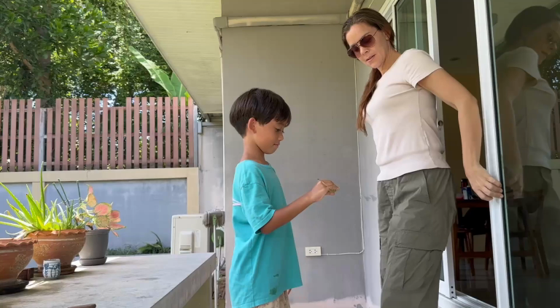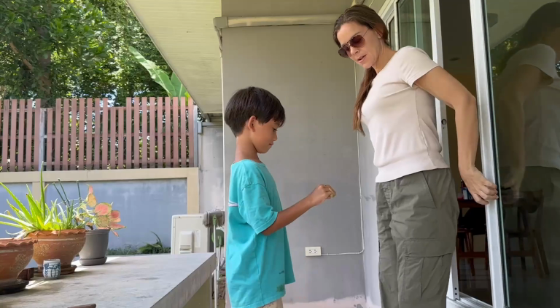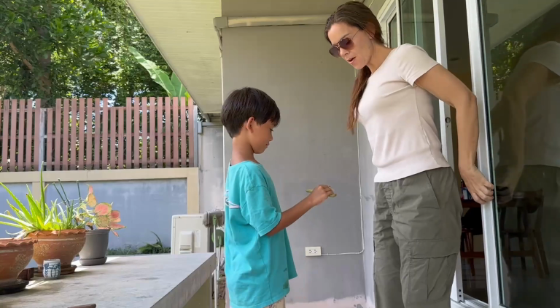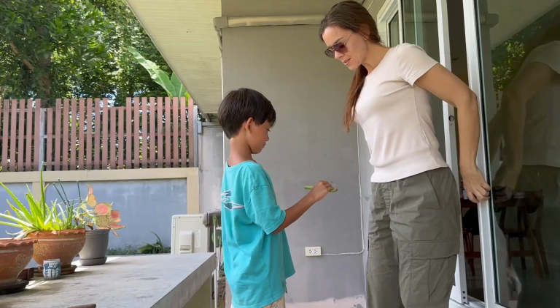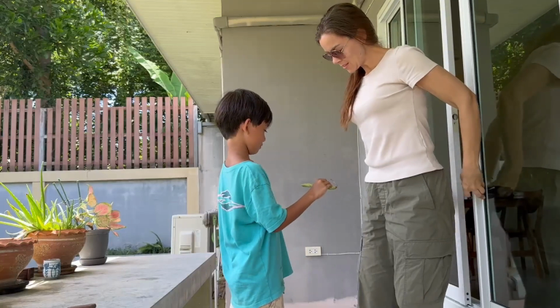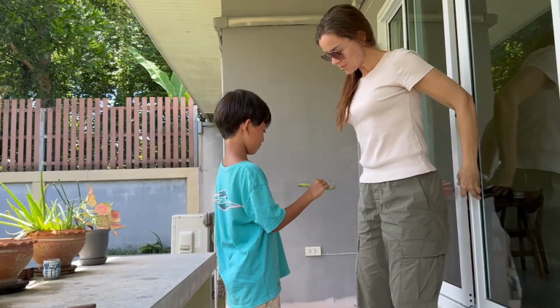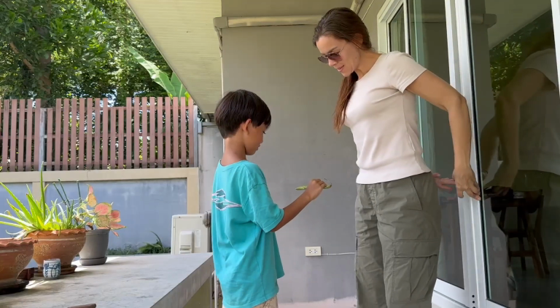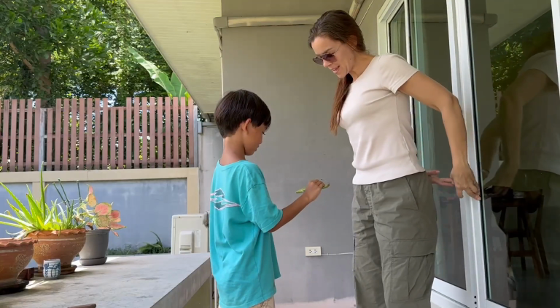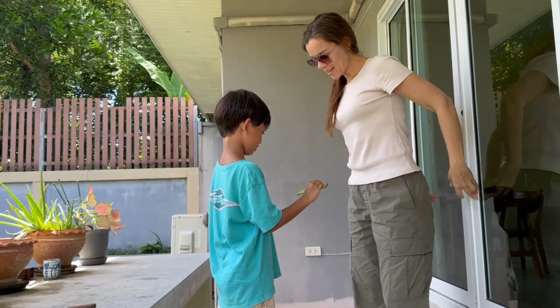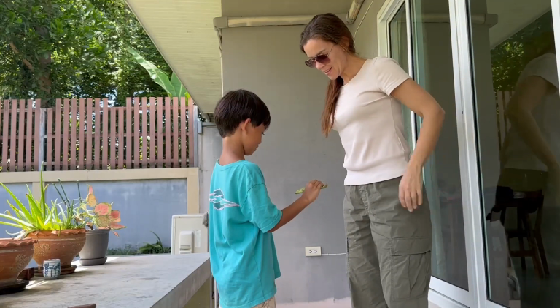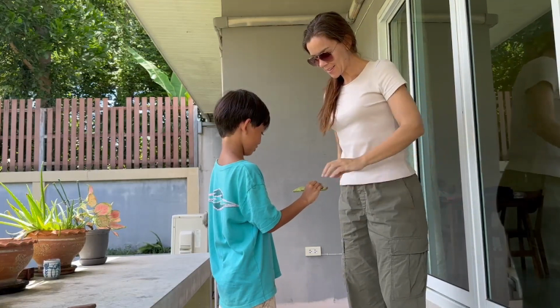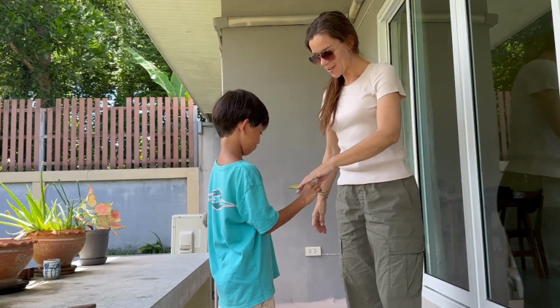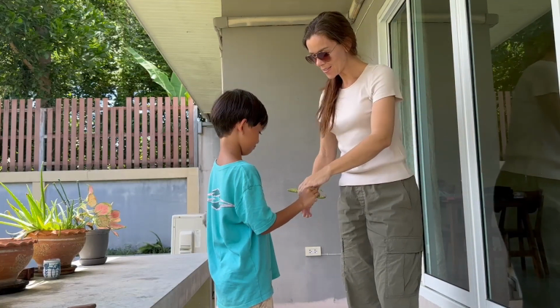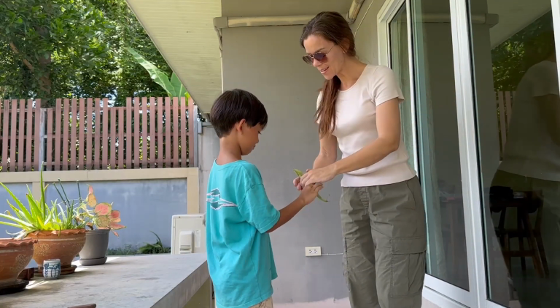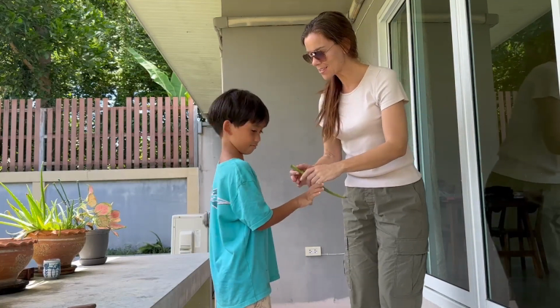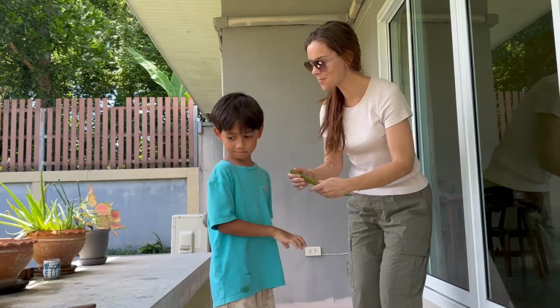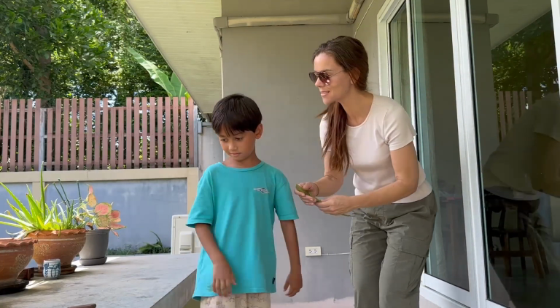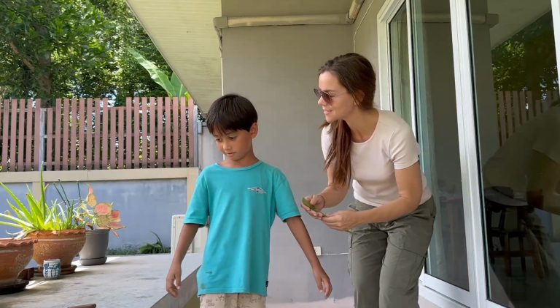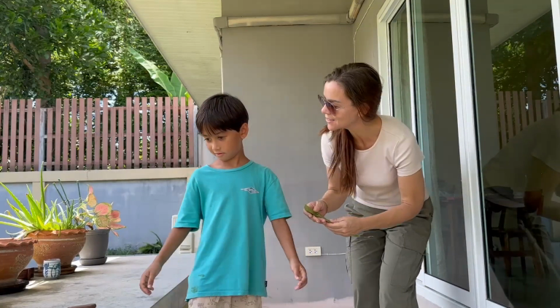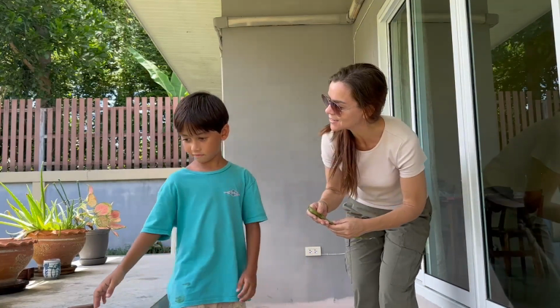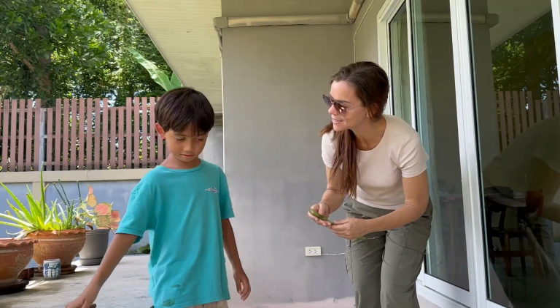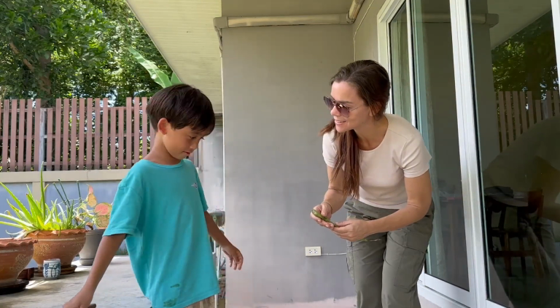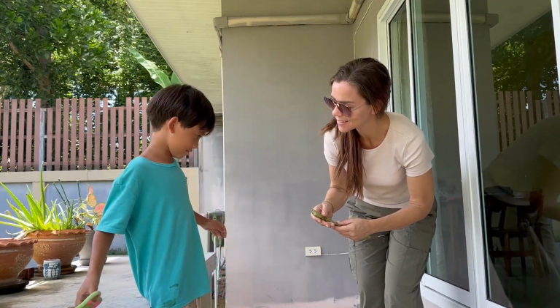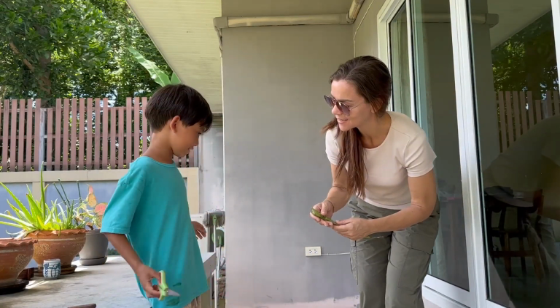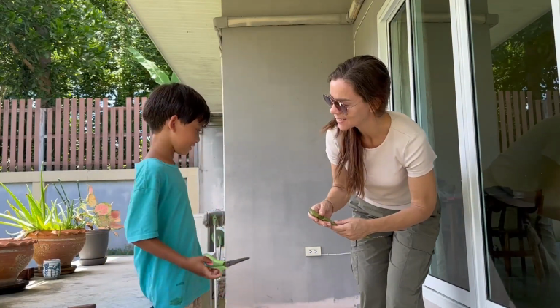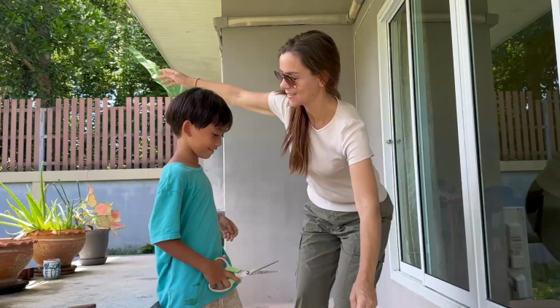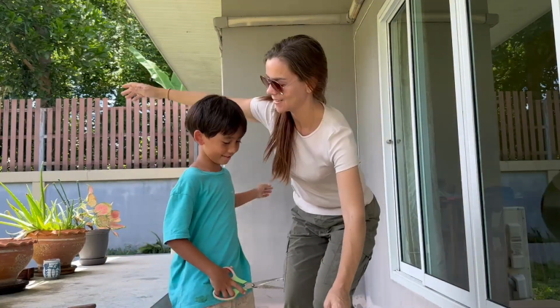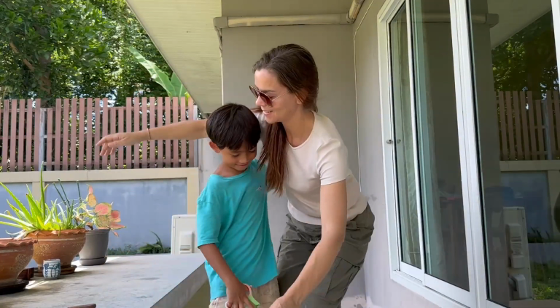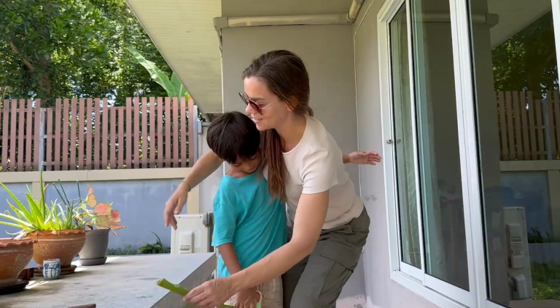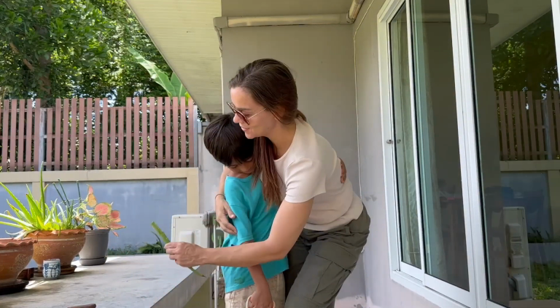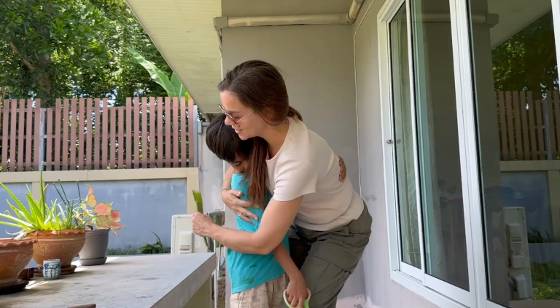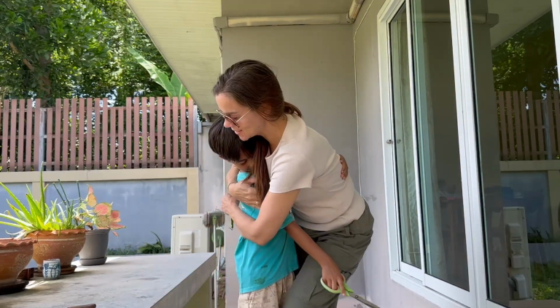Oh, is this for me? Aw, thanks so much, Luke. Thank you. I love you.